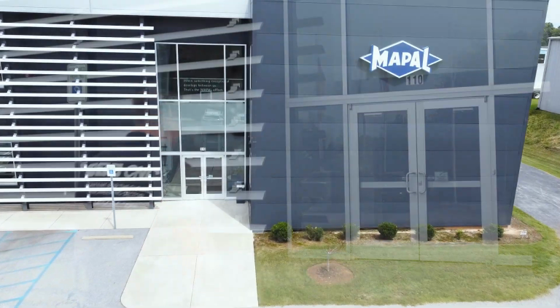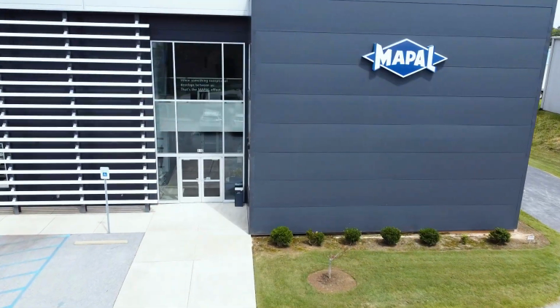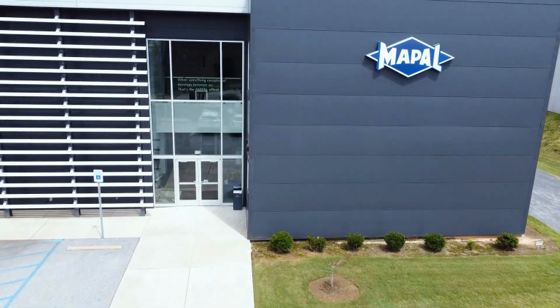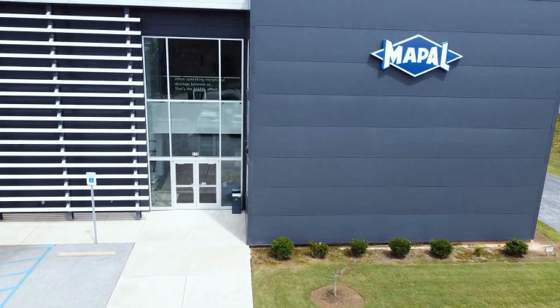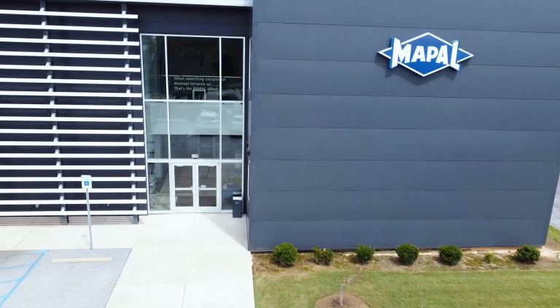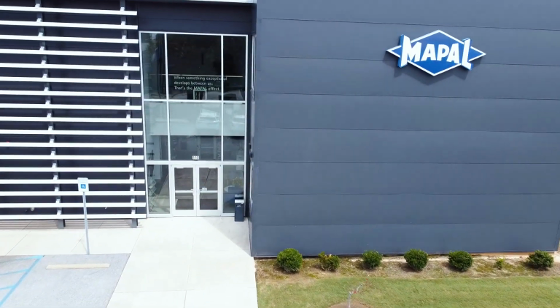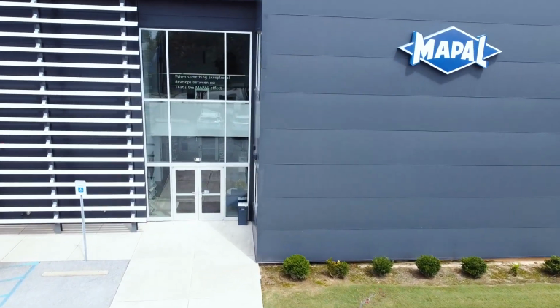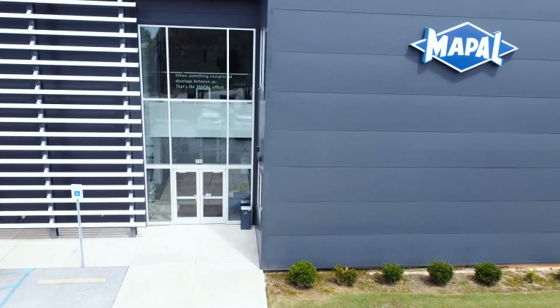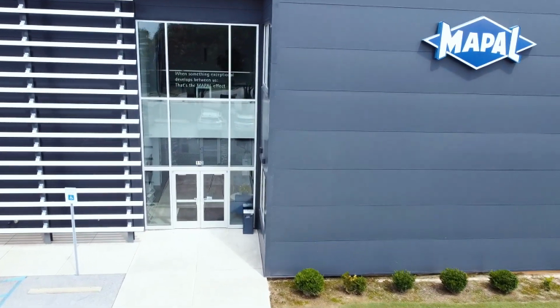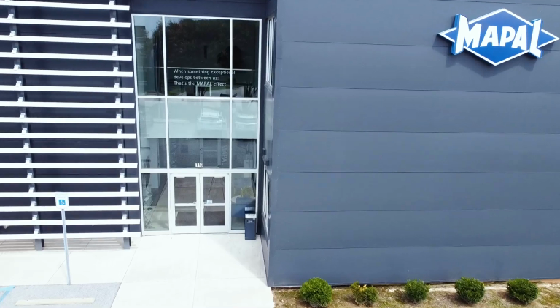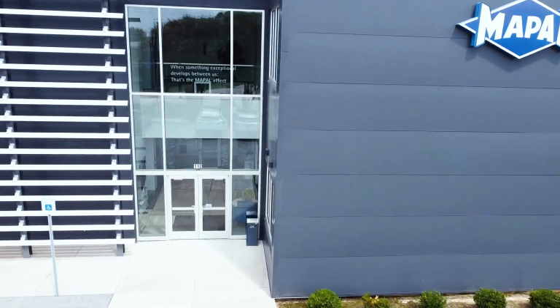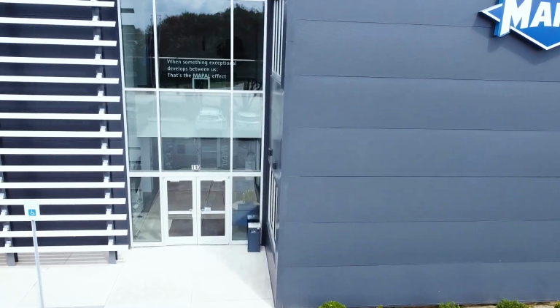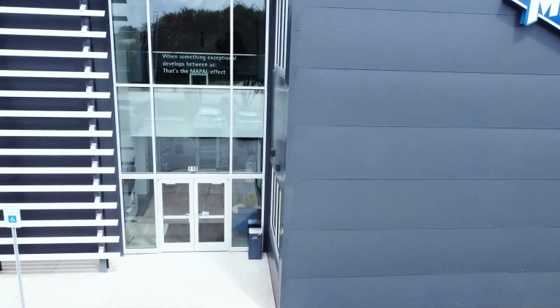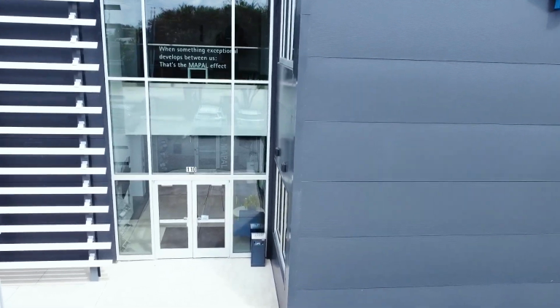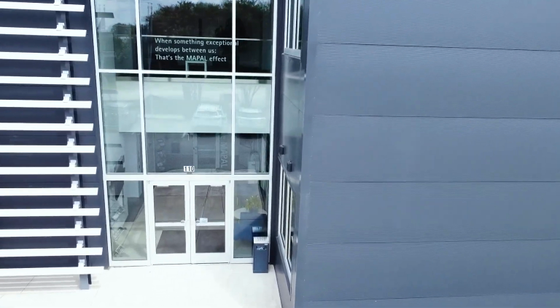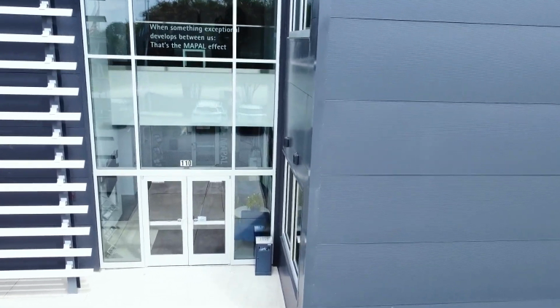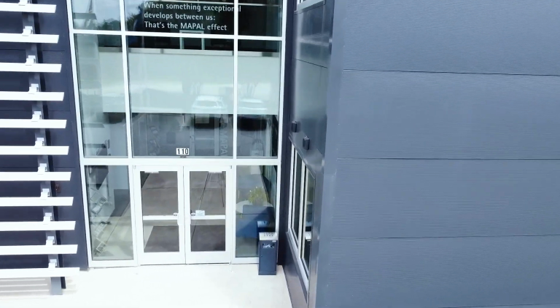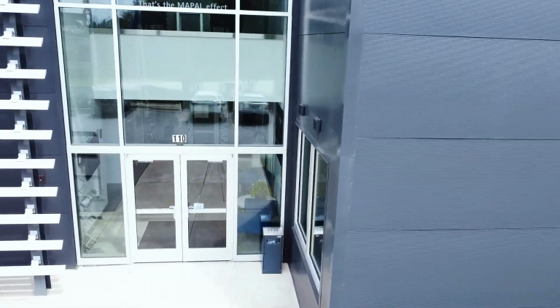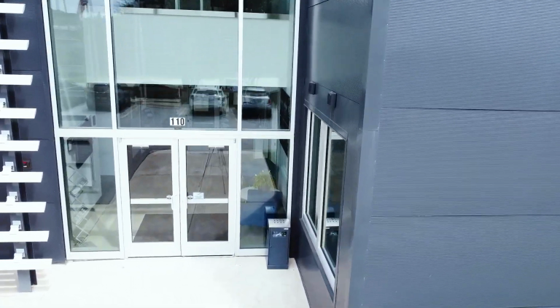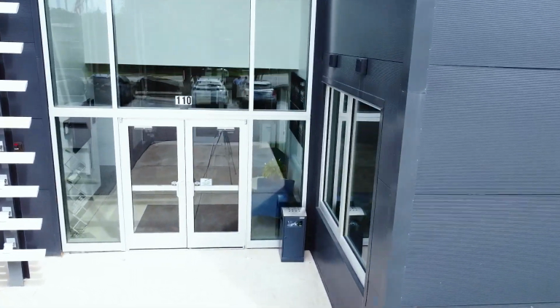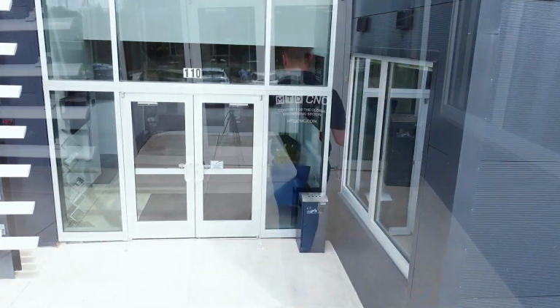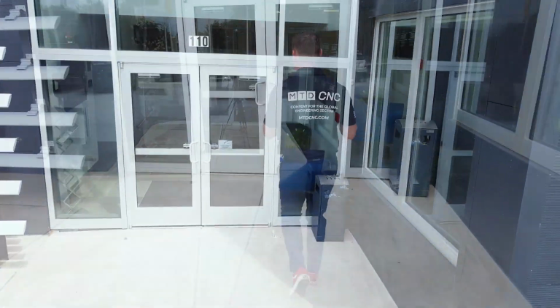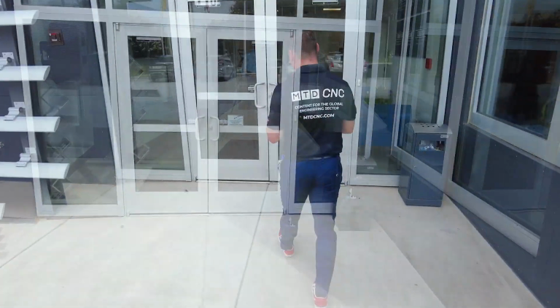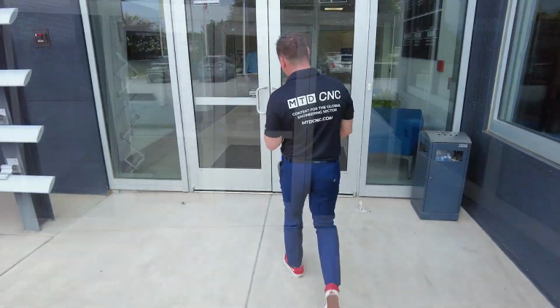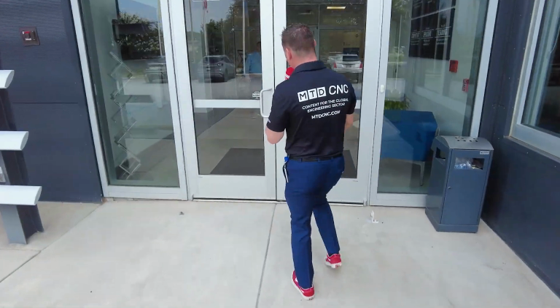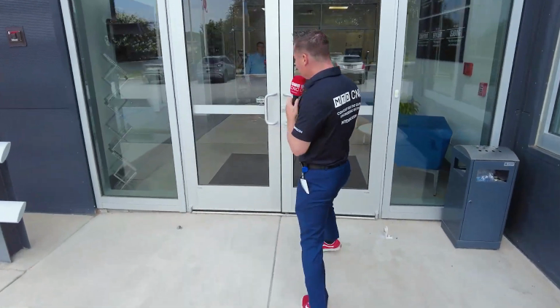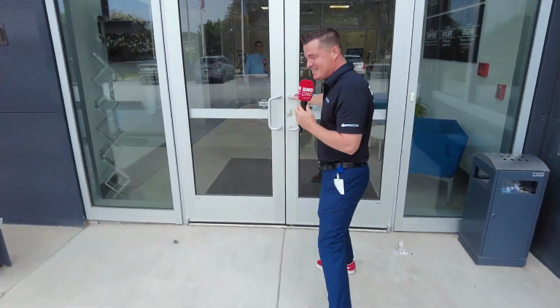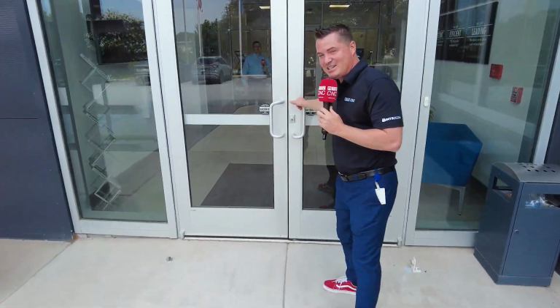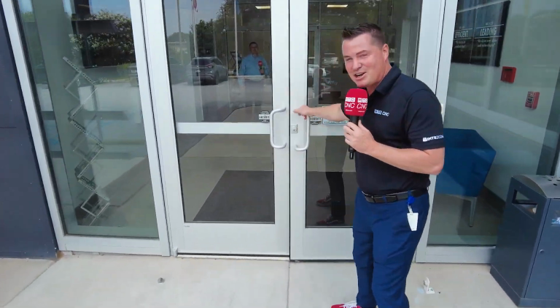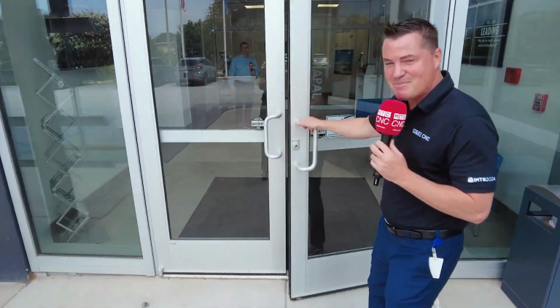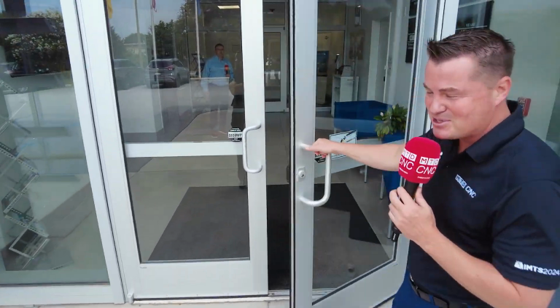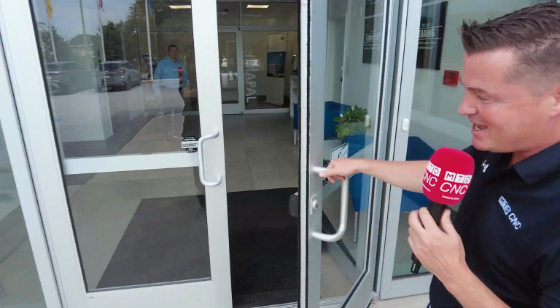As we head inside, we have such an illustrious history — I believe it's almost 75 years — but we're going to let Dan talk about most of that.